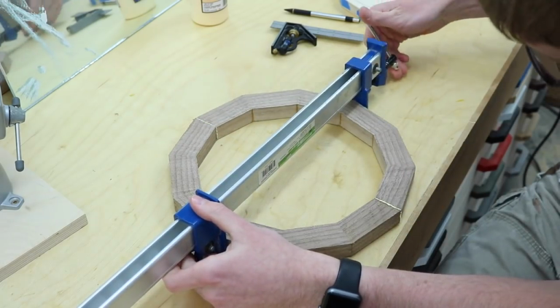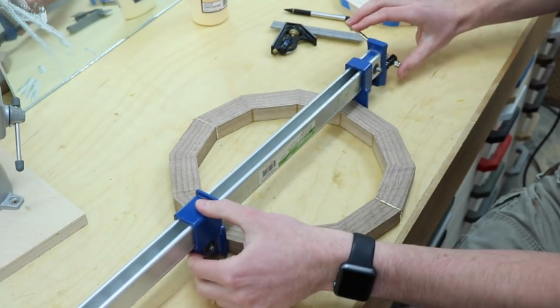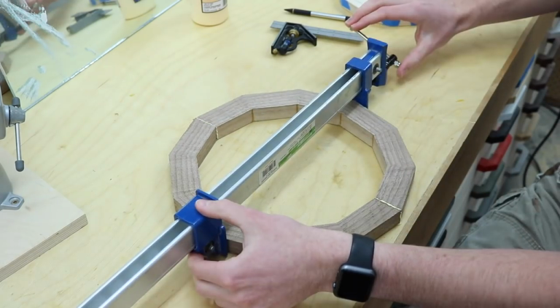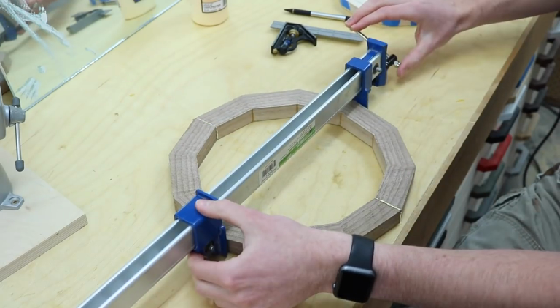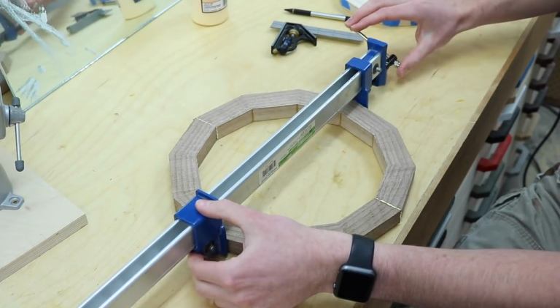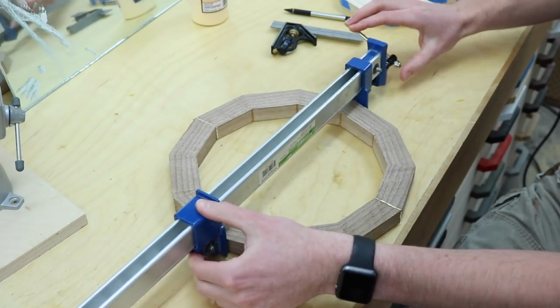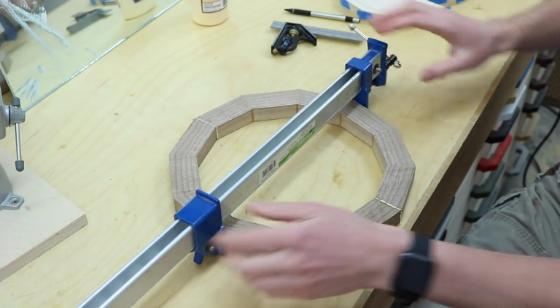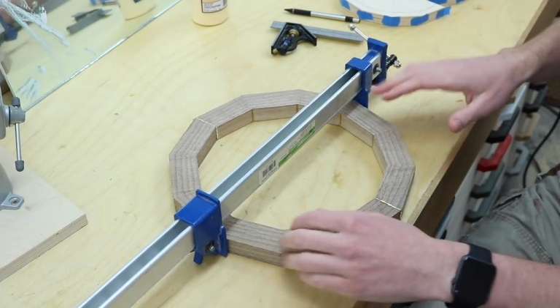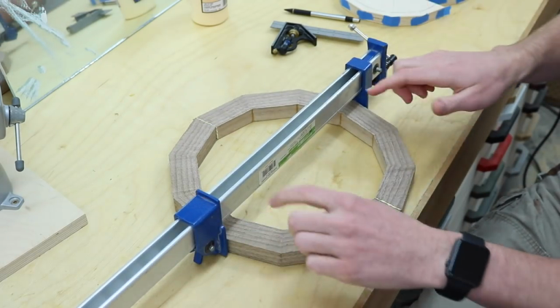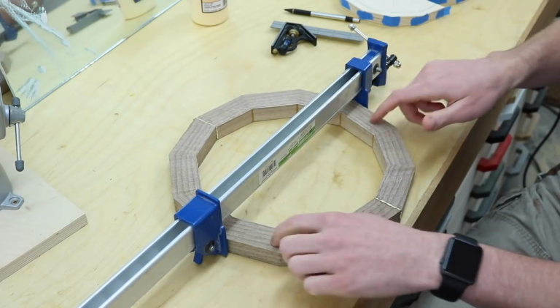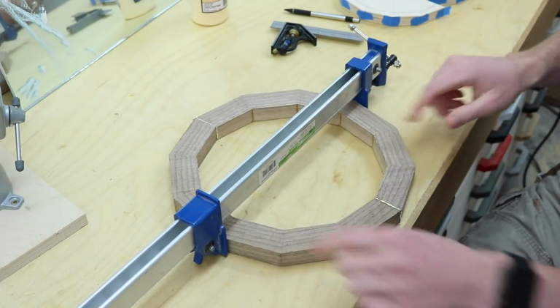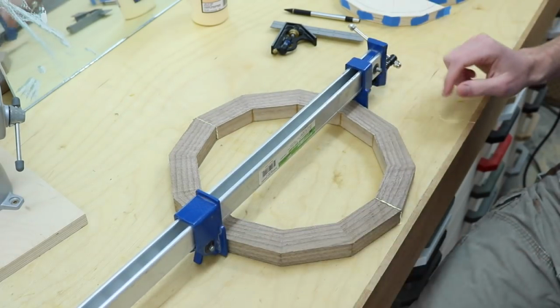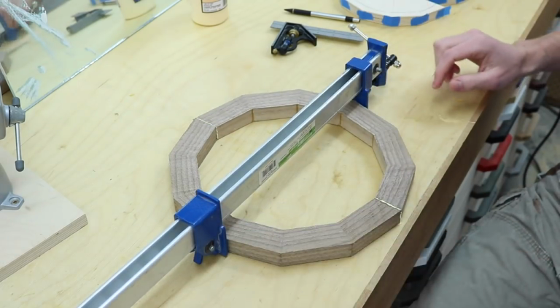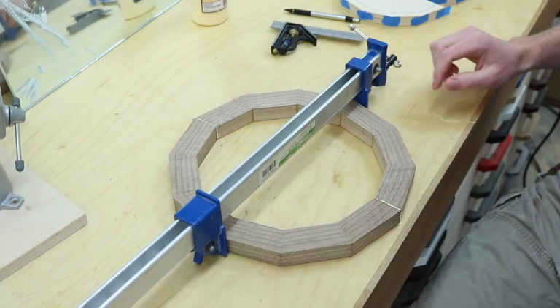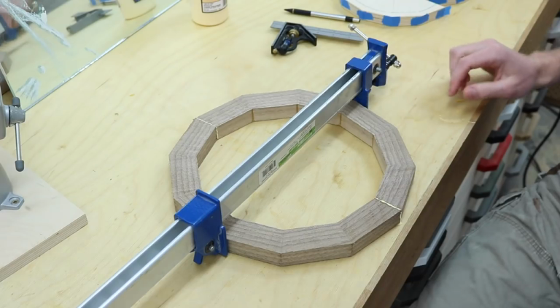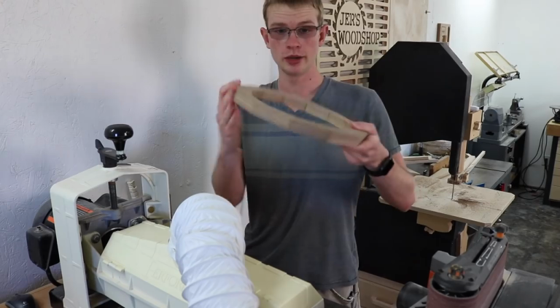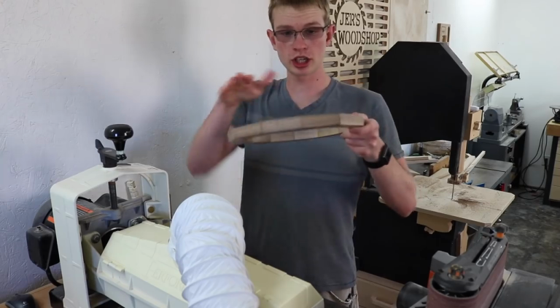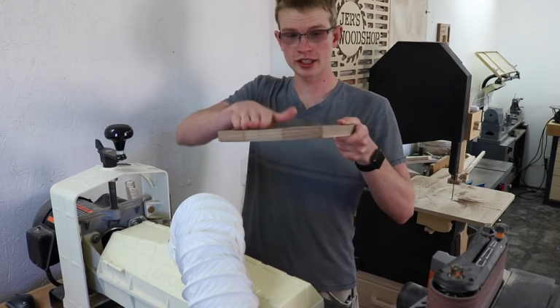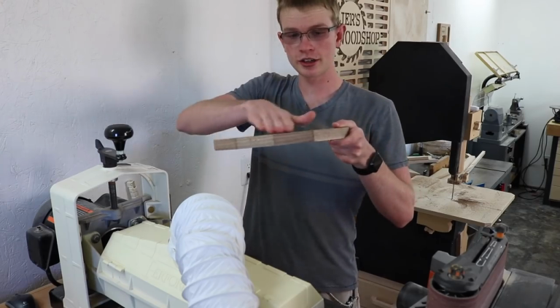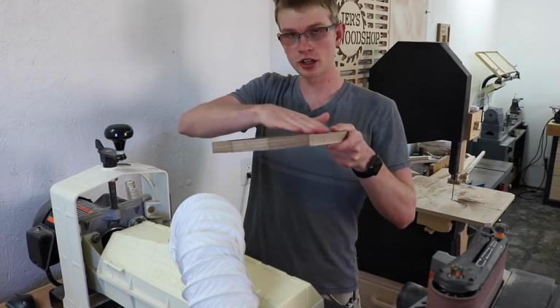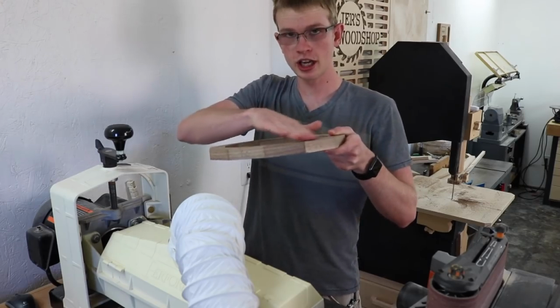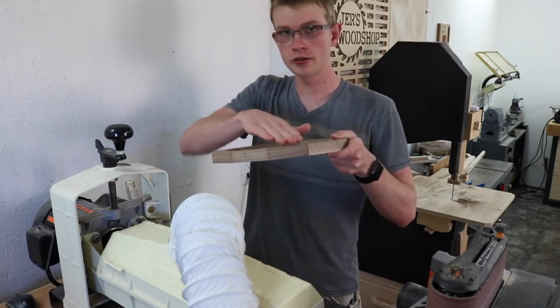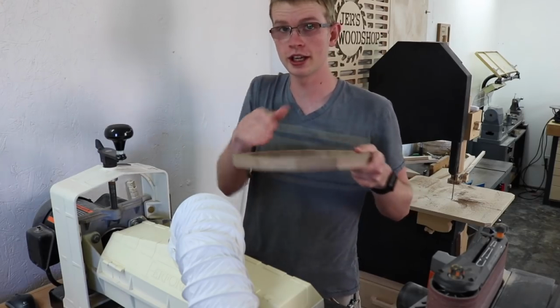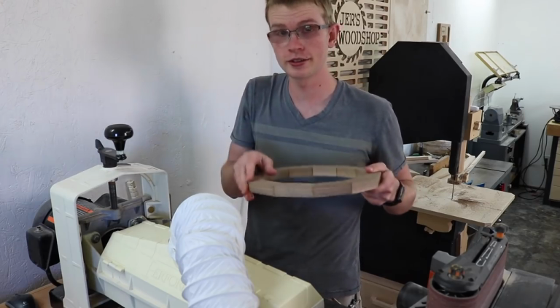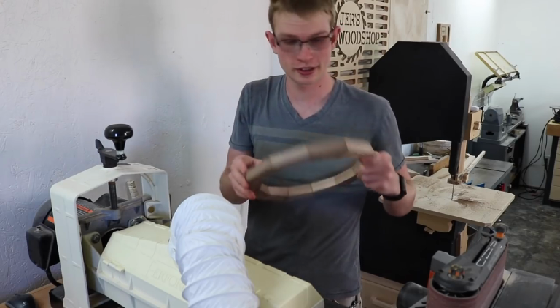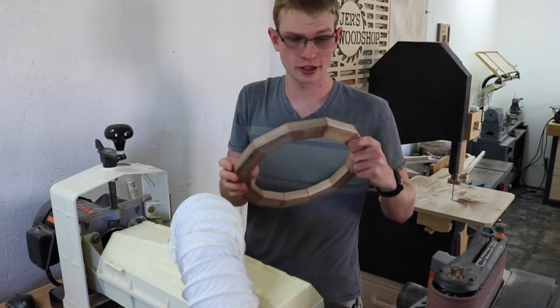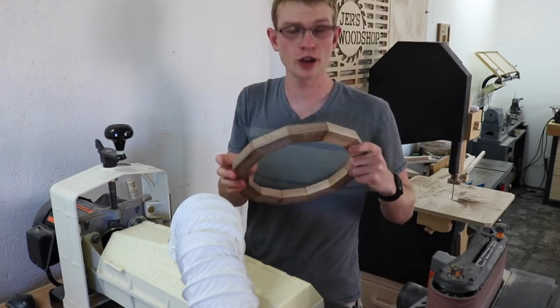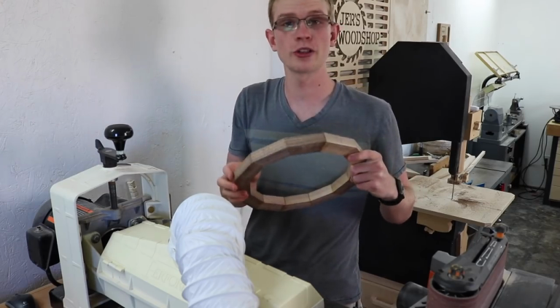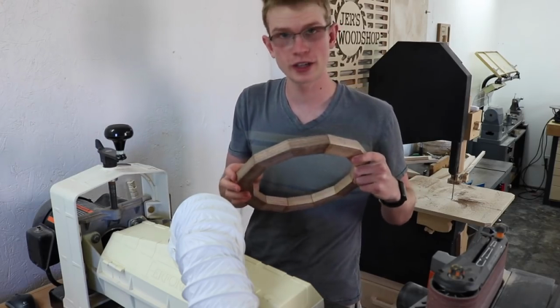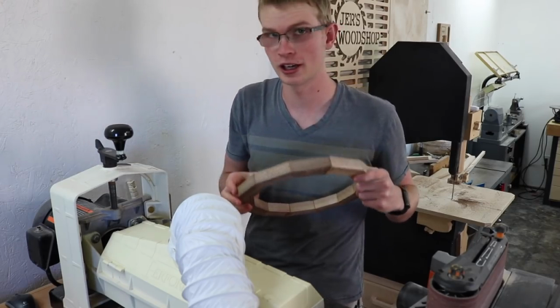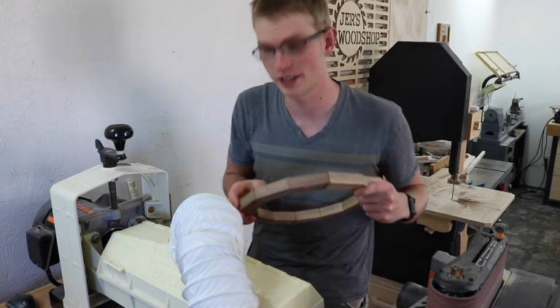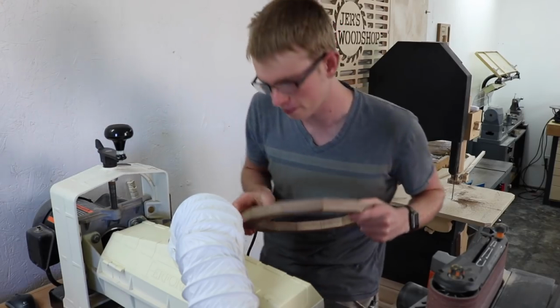I don't want to apply too much force or it could break the ring. Now I'm just going to sand this all down and see how well the grain lines up.